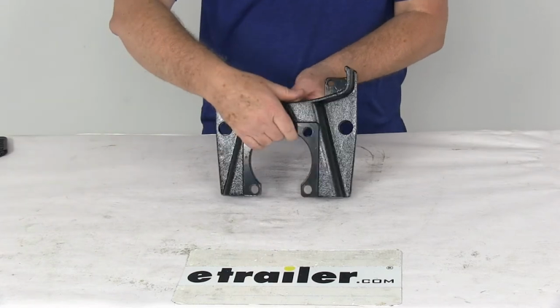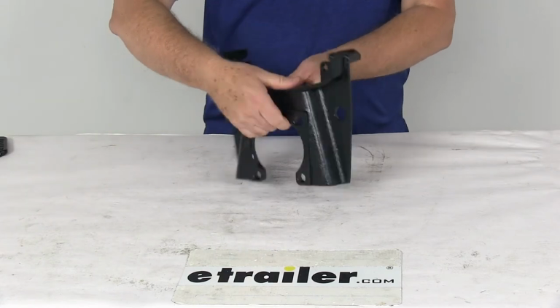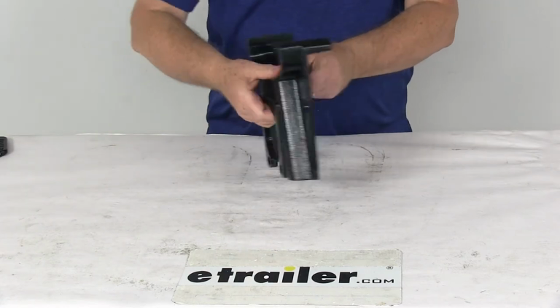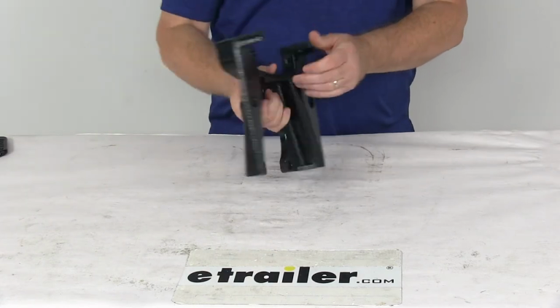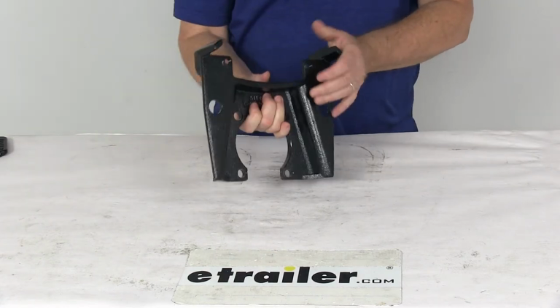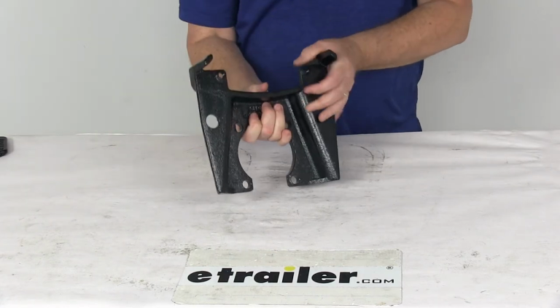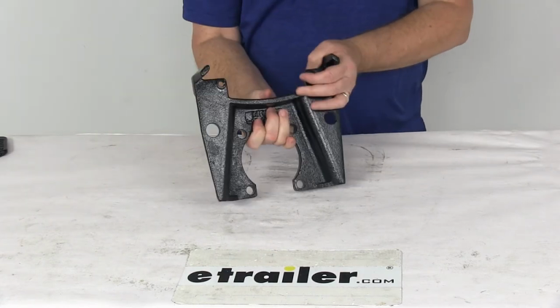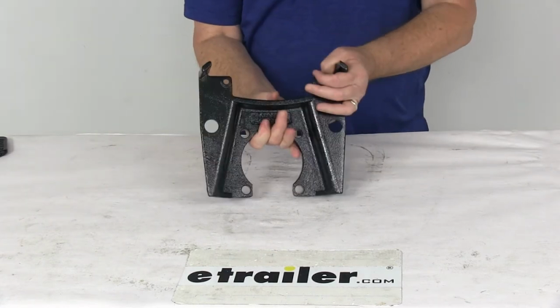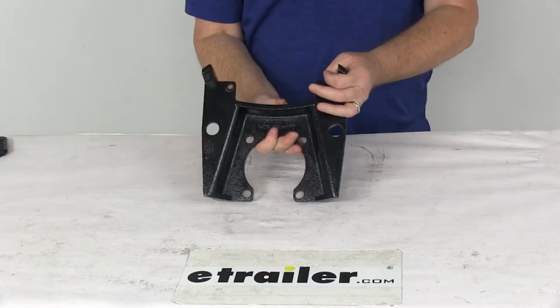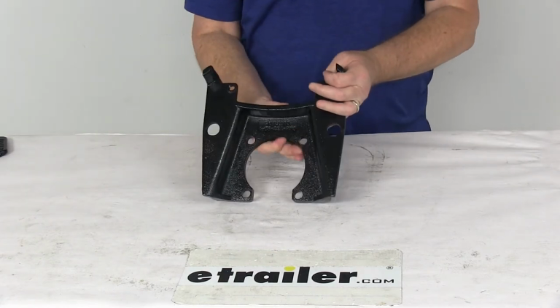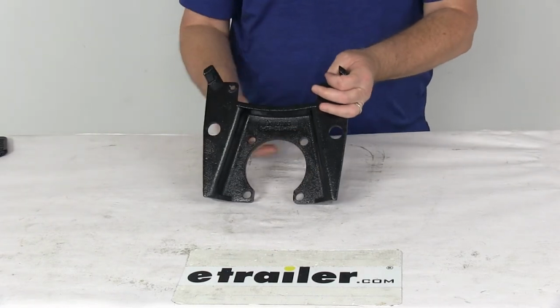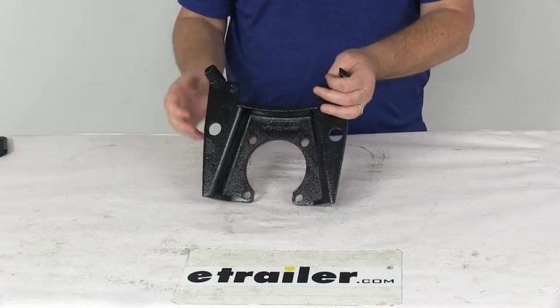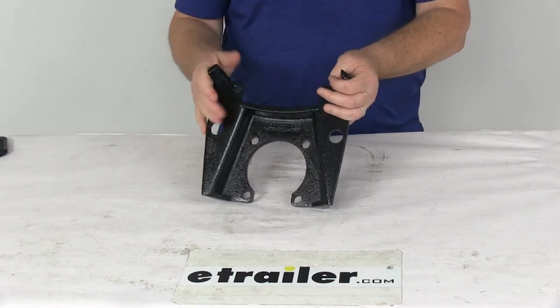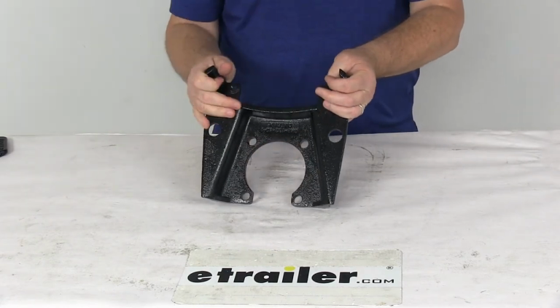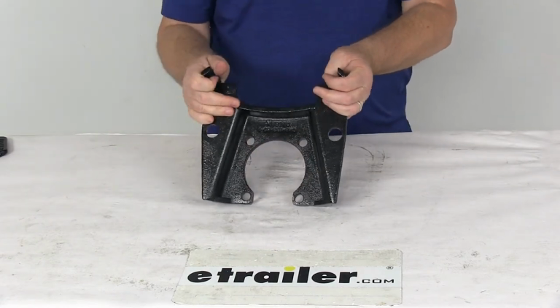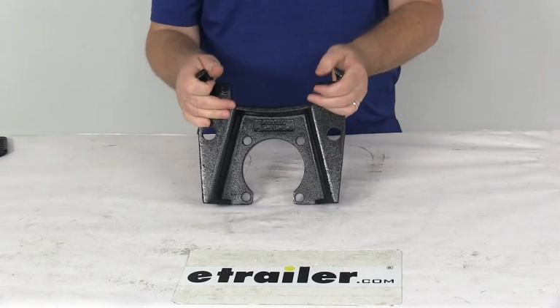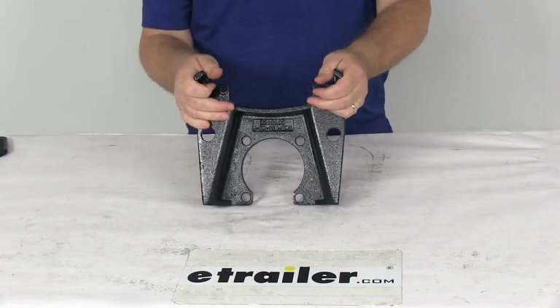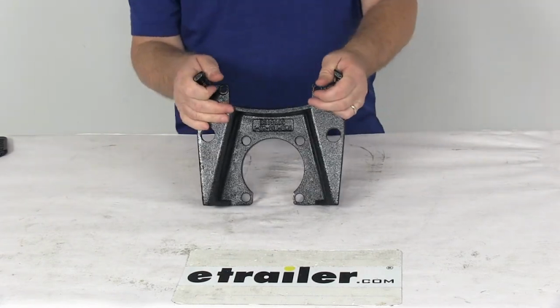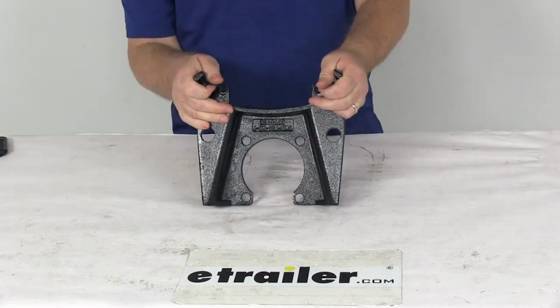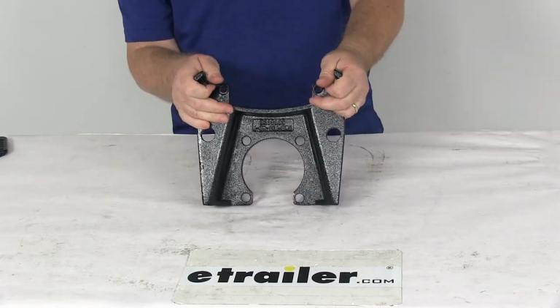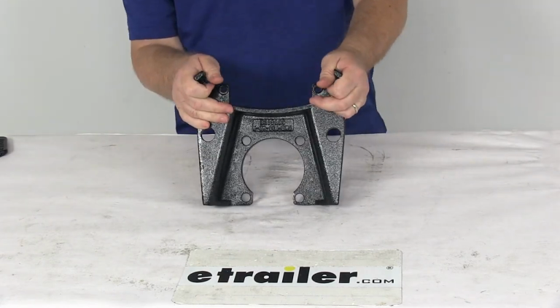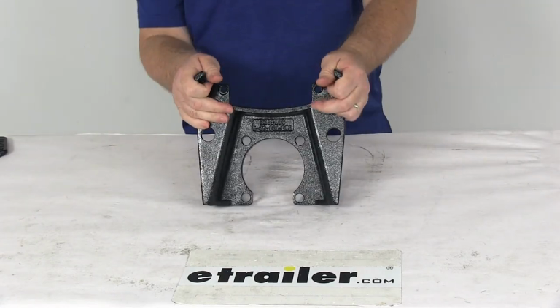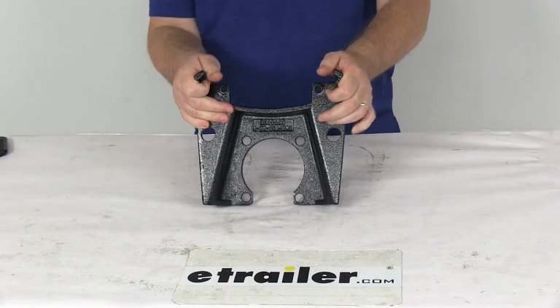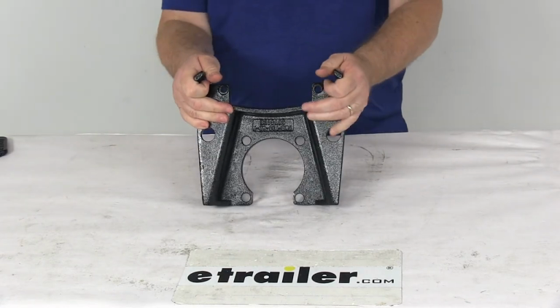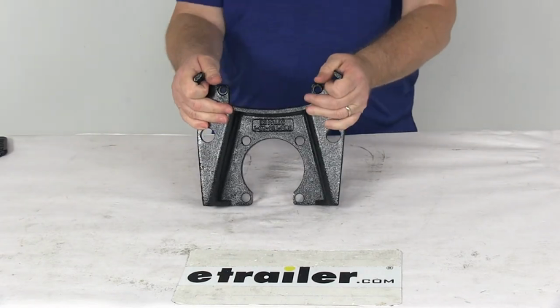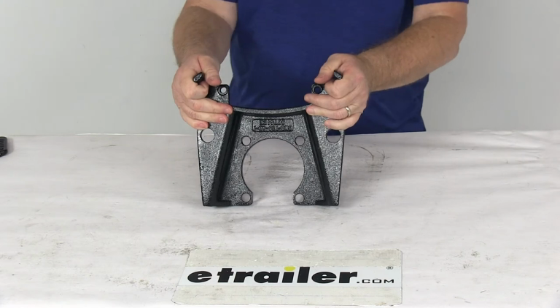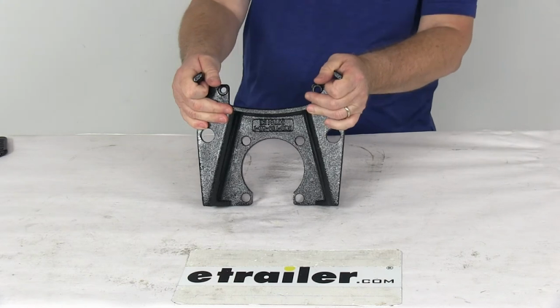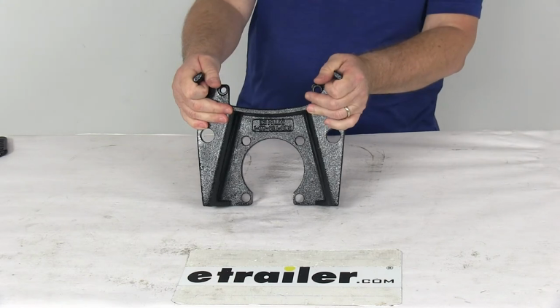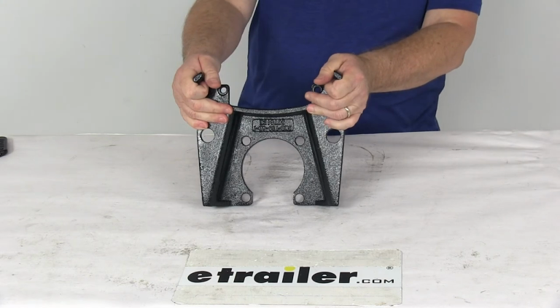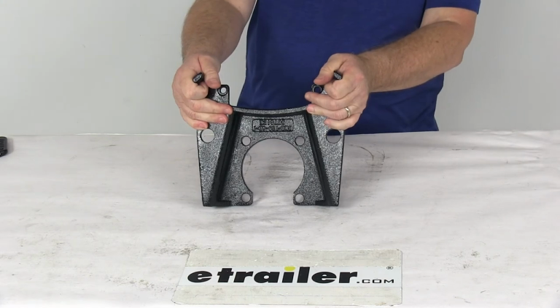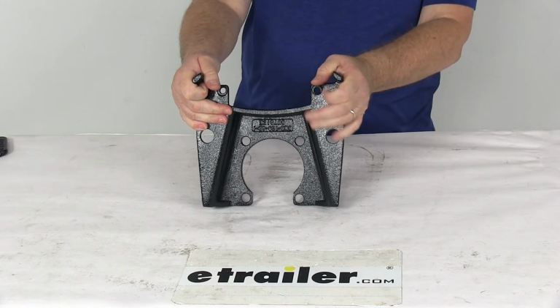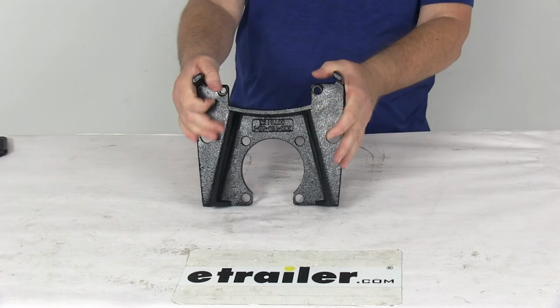That should do it for the review on the replacement e-coat mounting bracket for the Kodiak disc brake caliper on 8,000 pound Dexter axles.